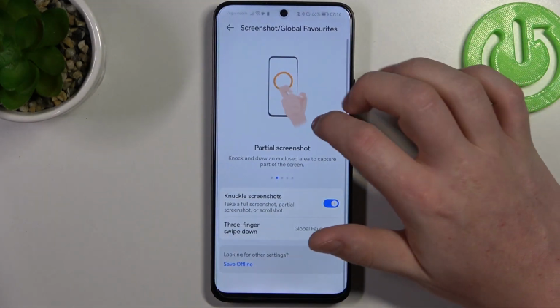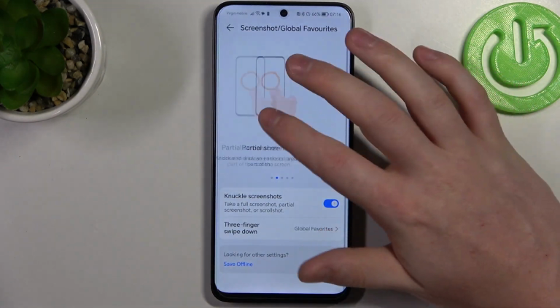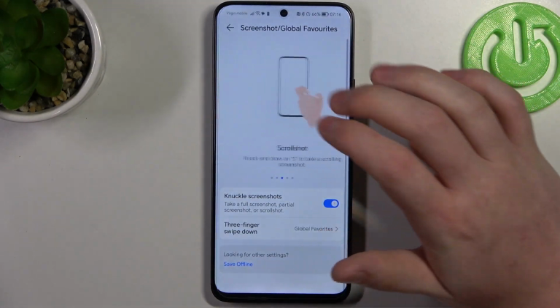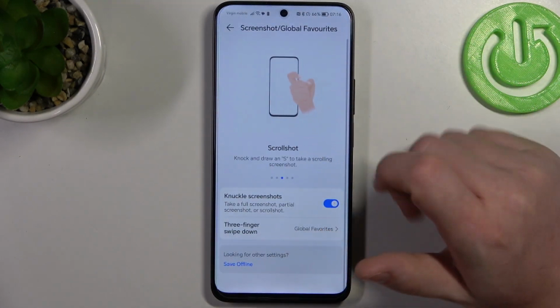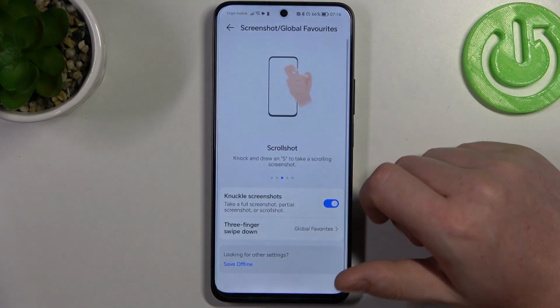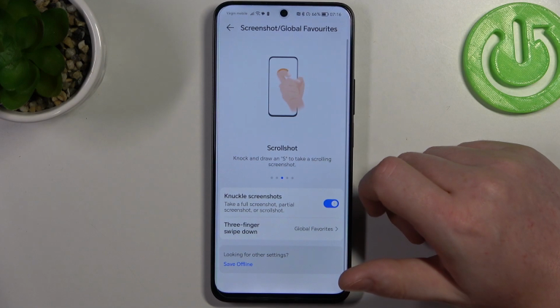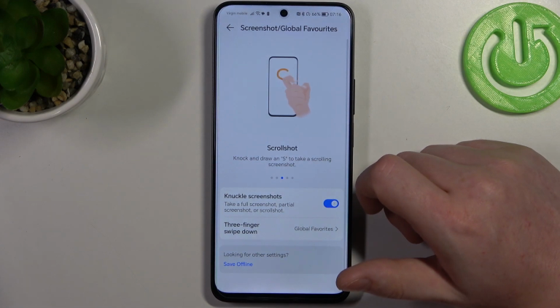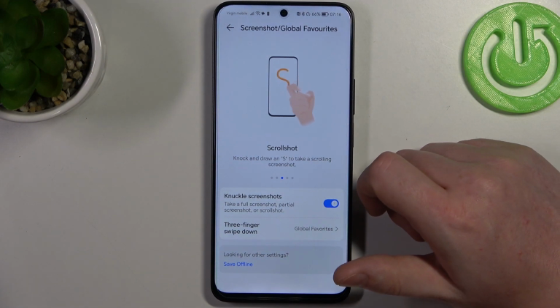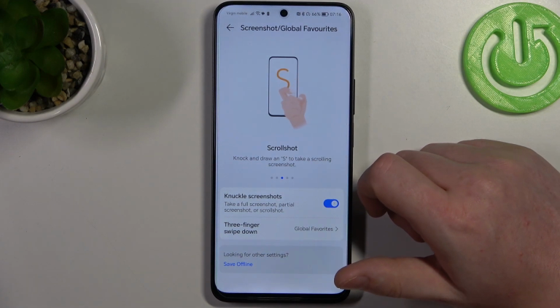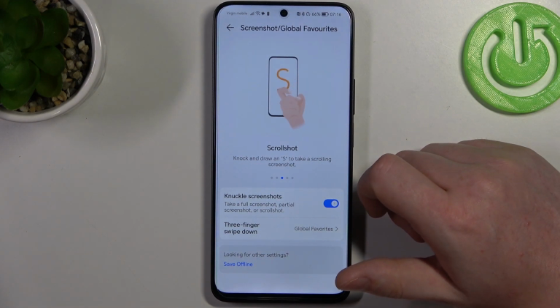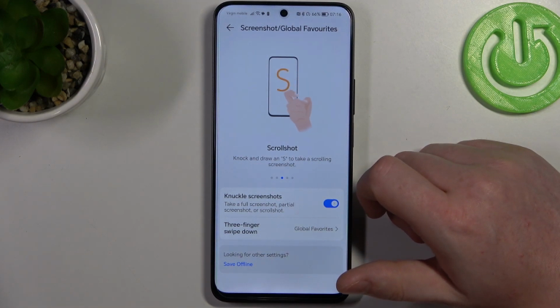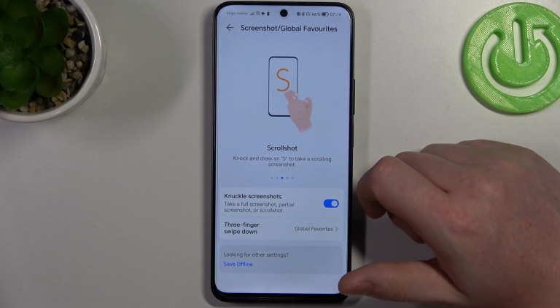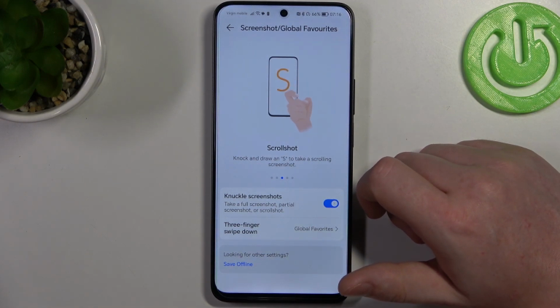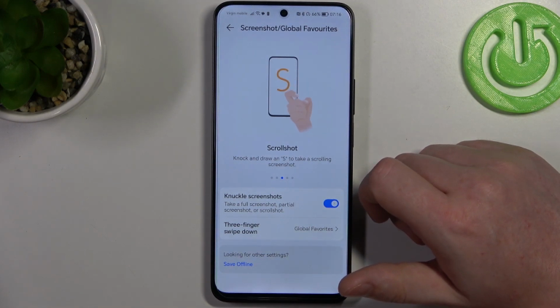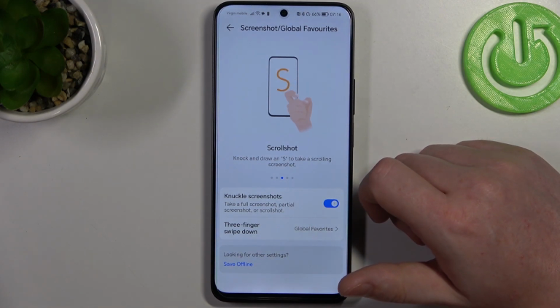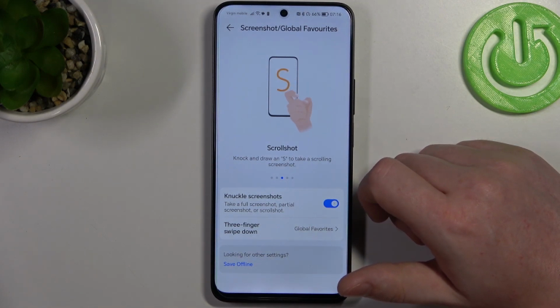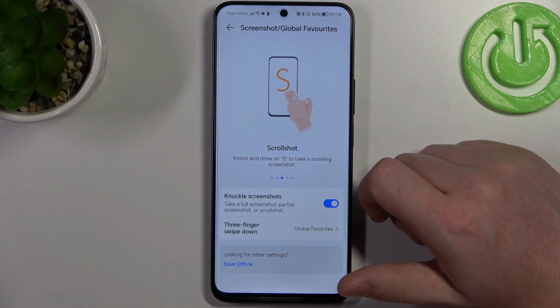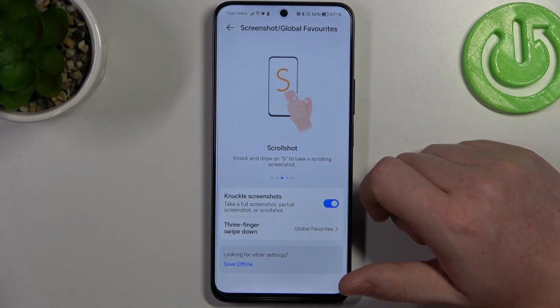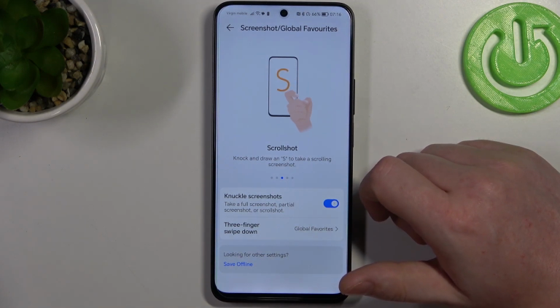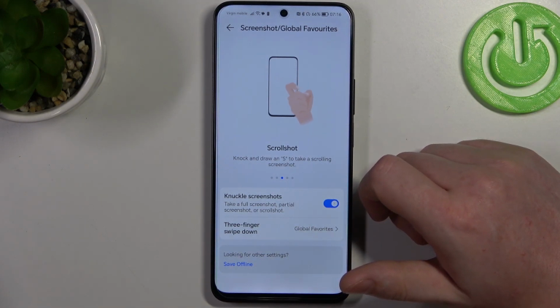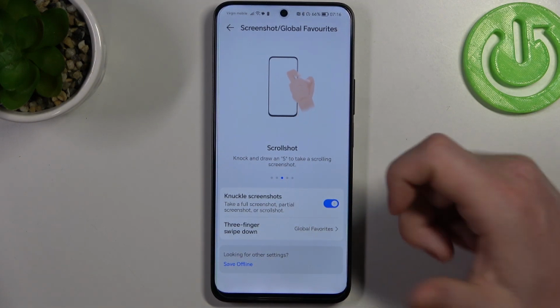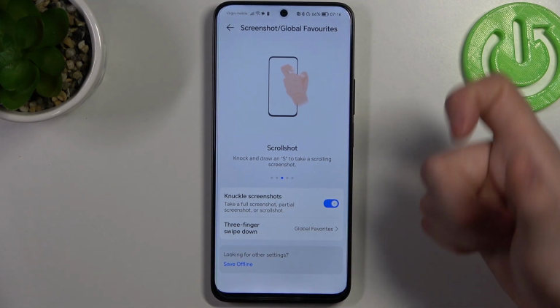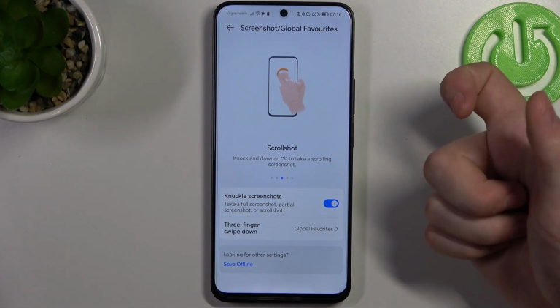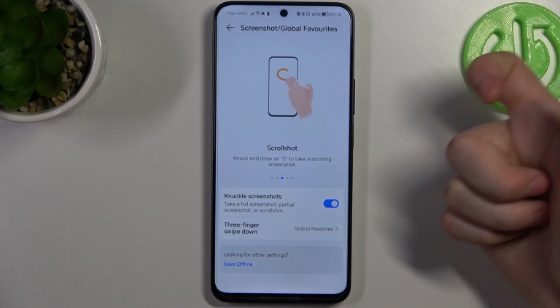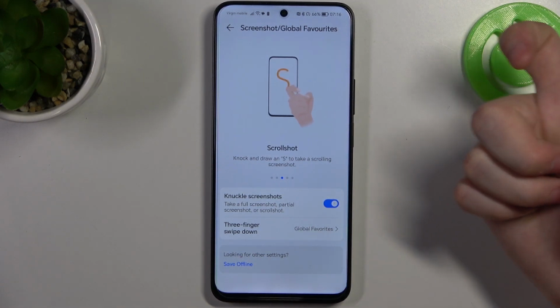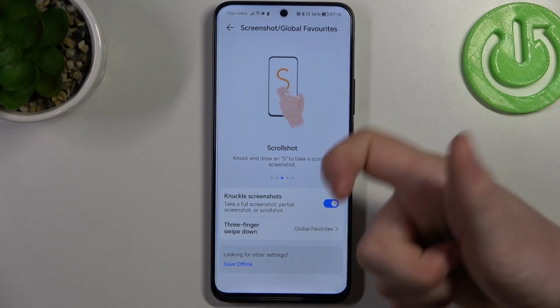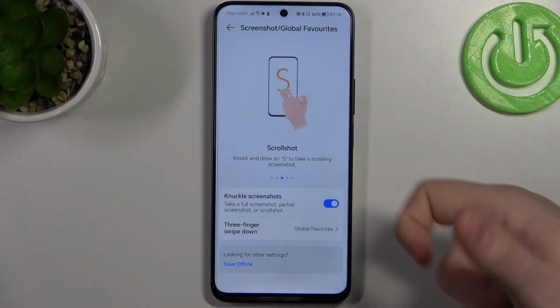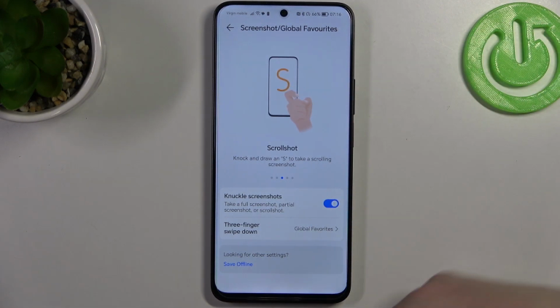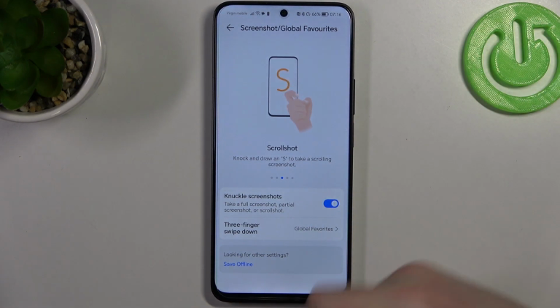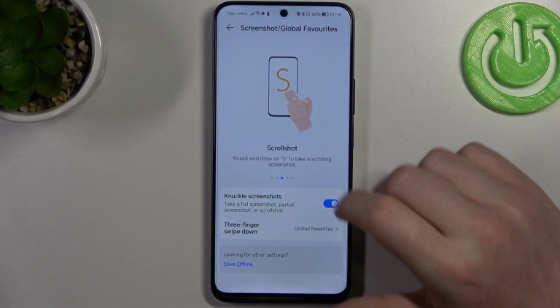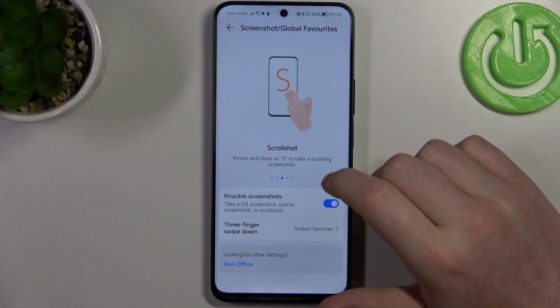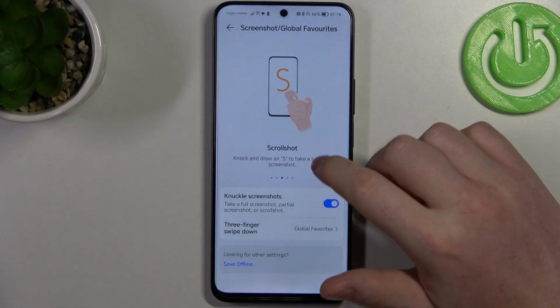Next is a scroll shot. You can take a full page screenshot by knocking once and drawing an S on your screen.